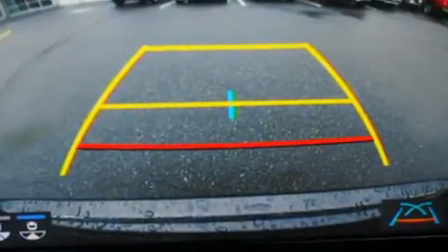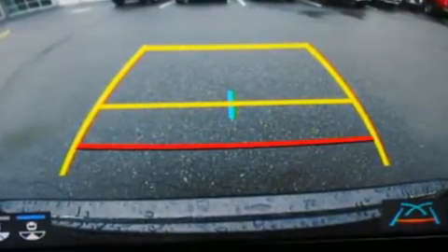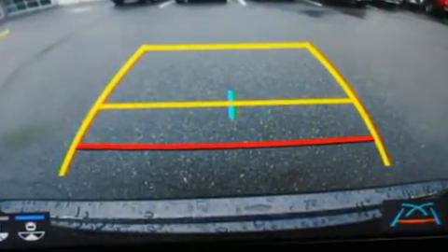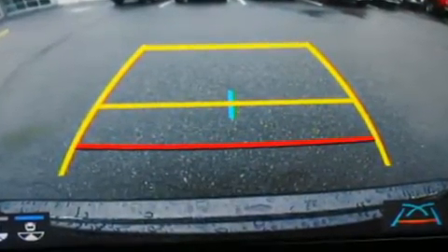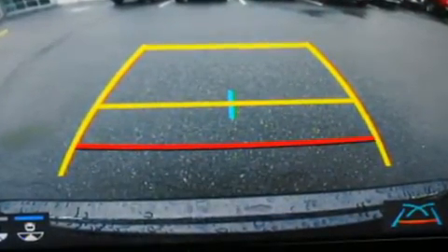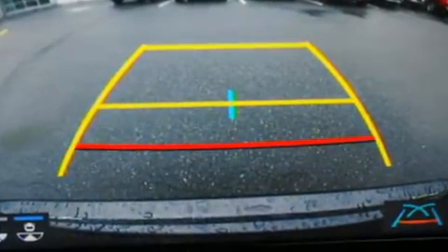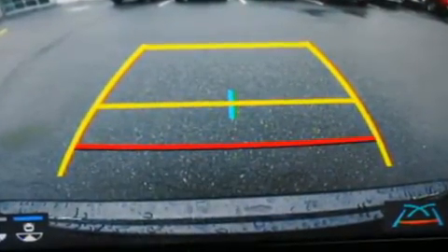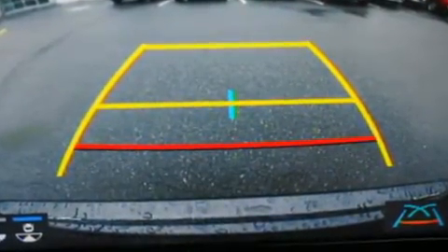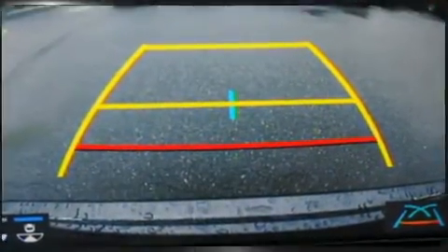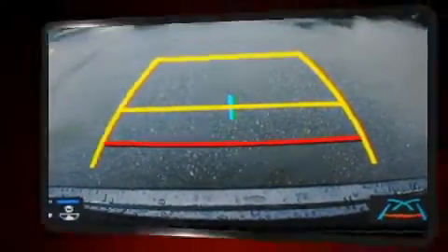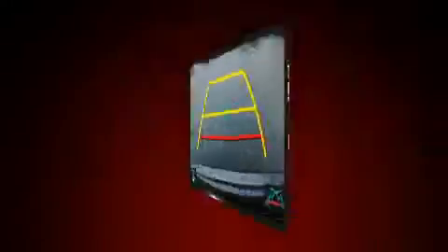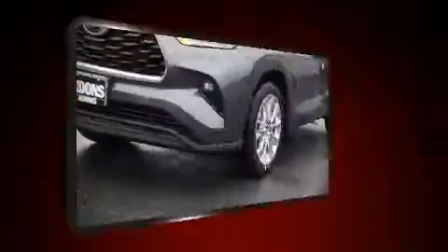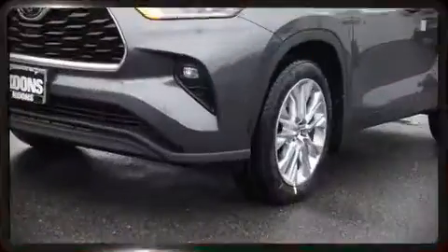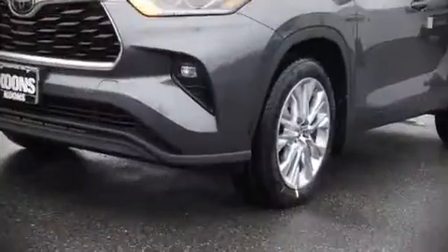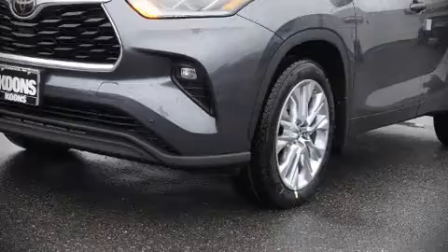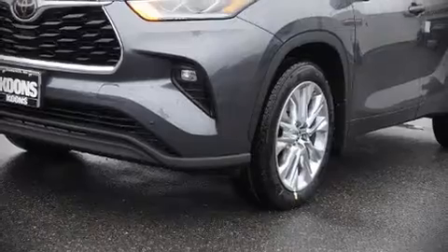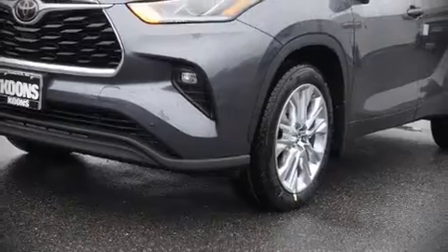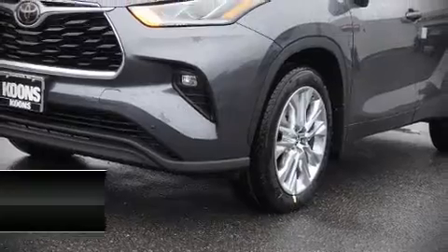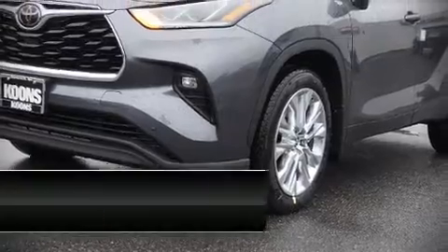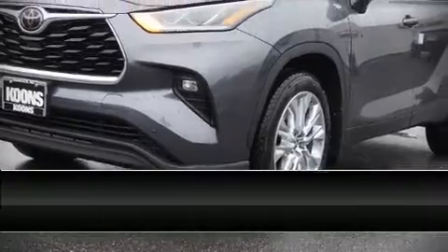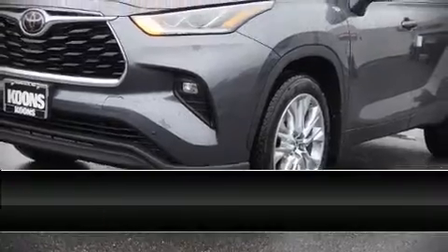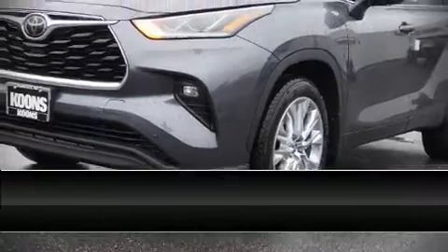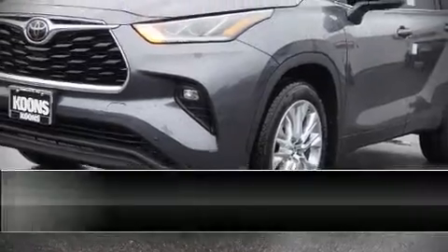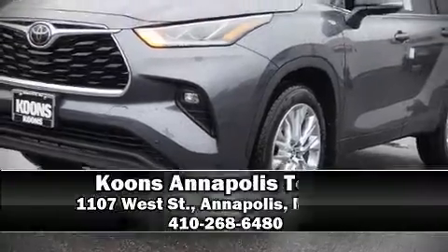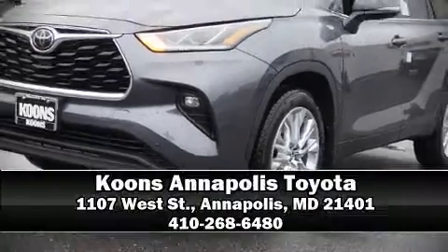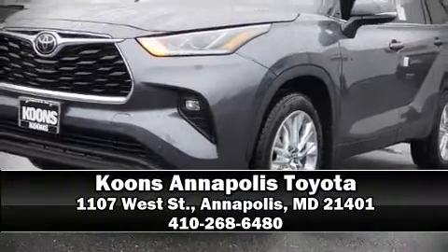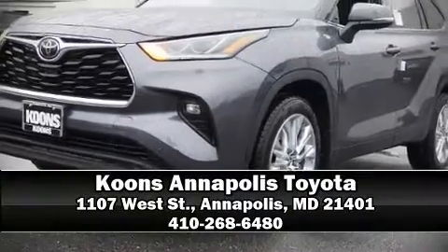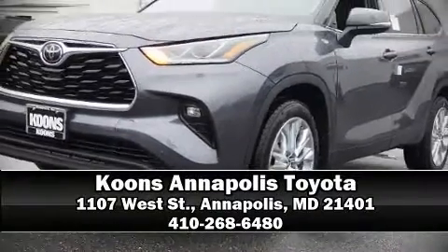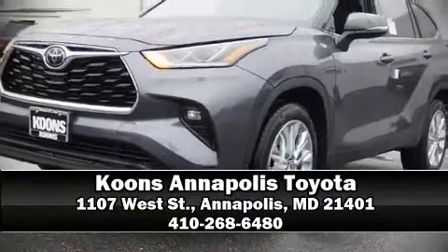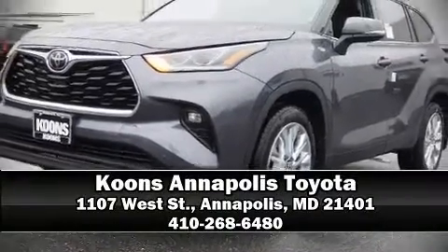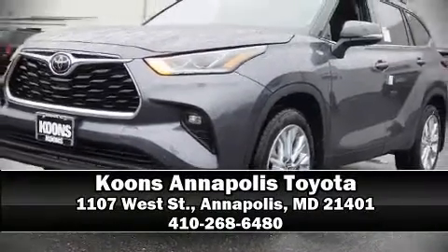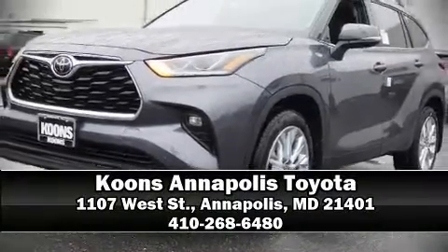Our sales representatives are extremely helpful and knowledgeable. Stop by our dealership or give us a call for more information.